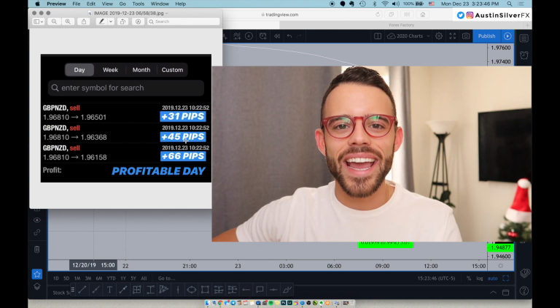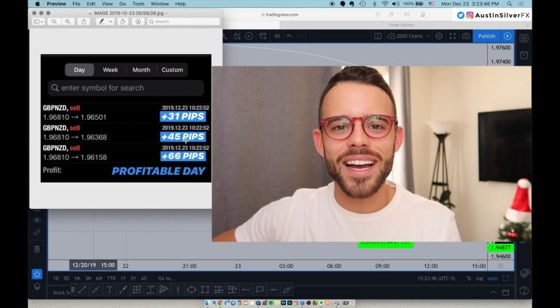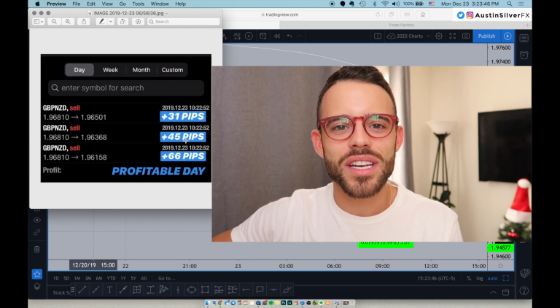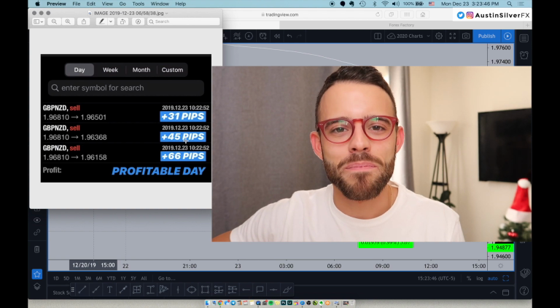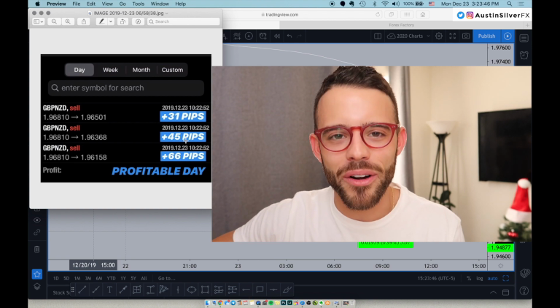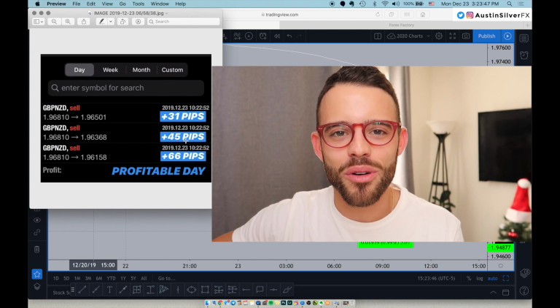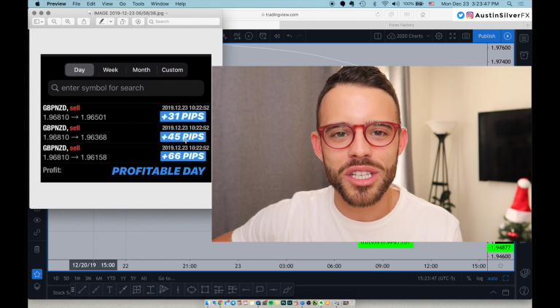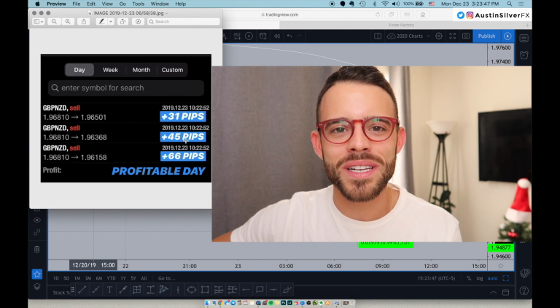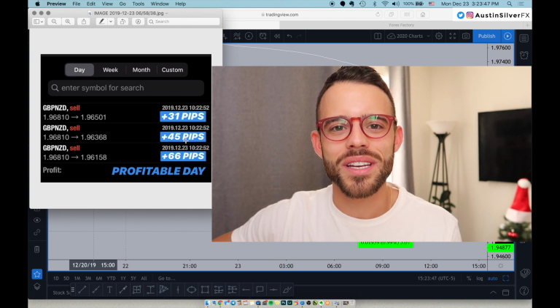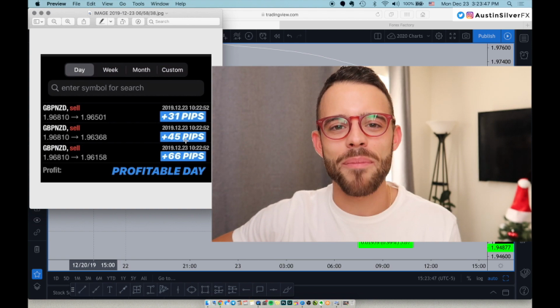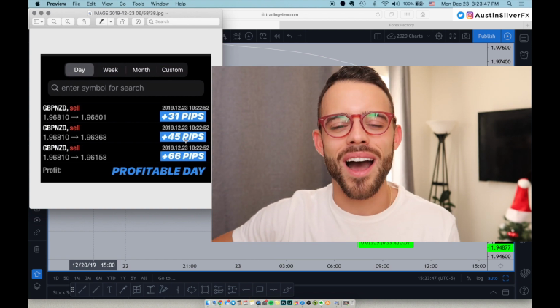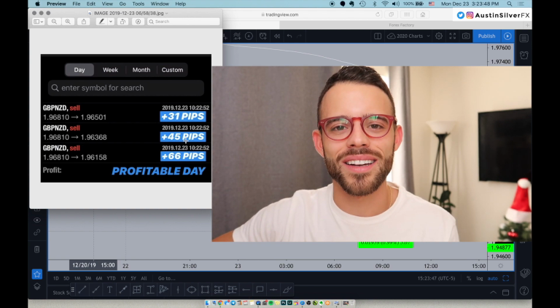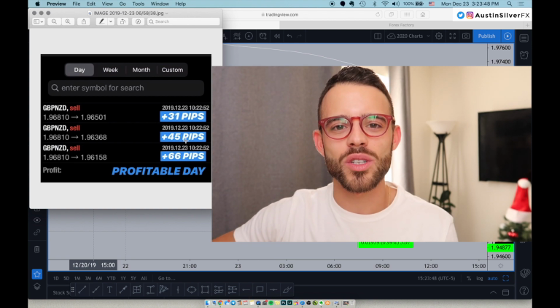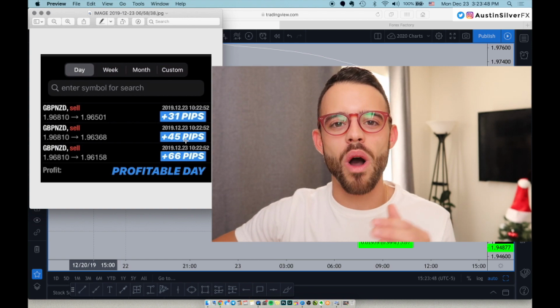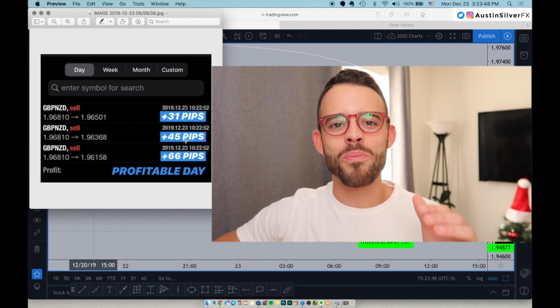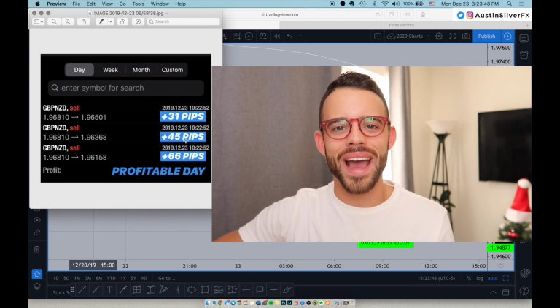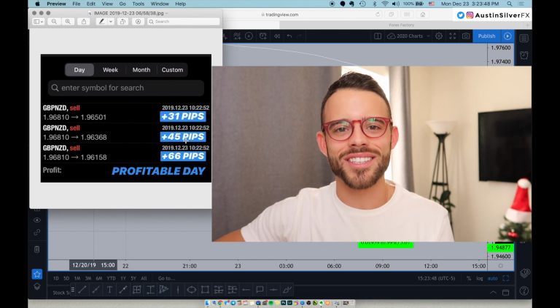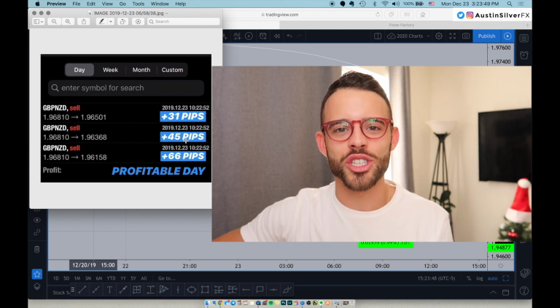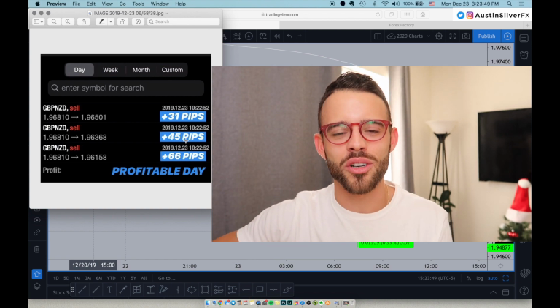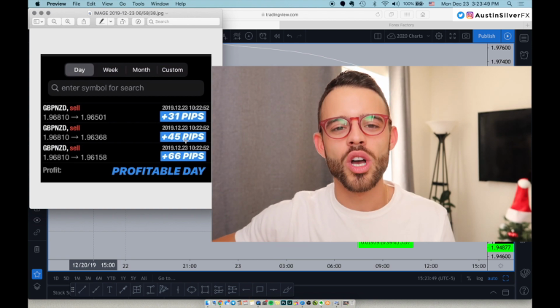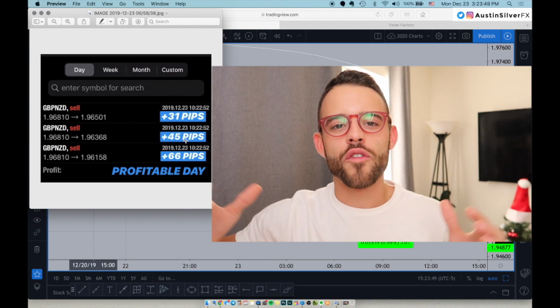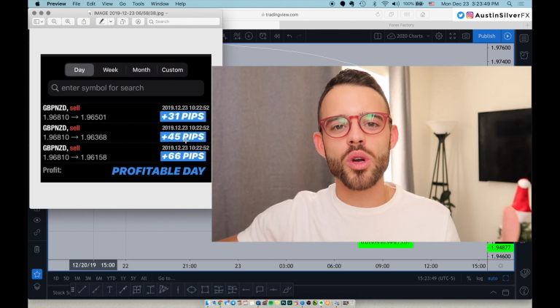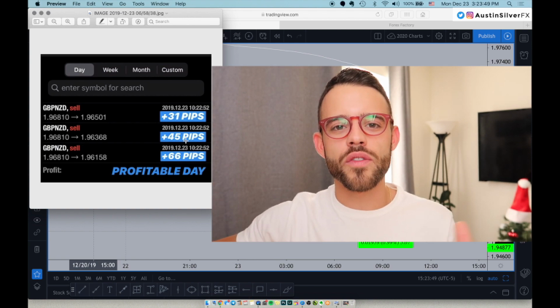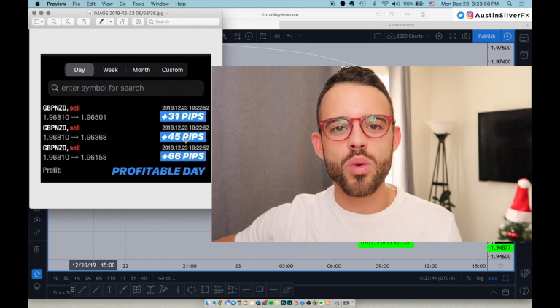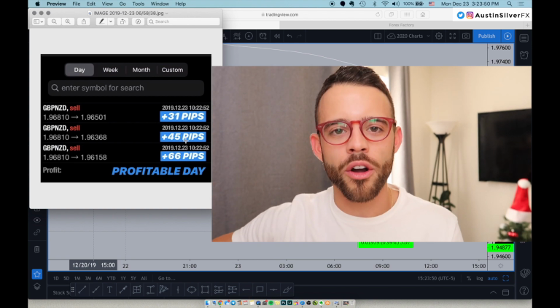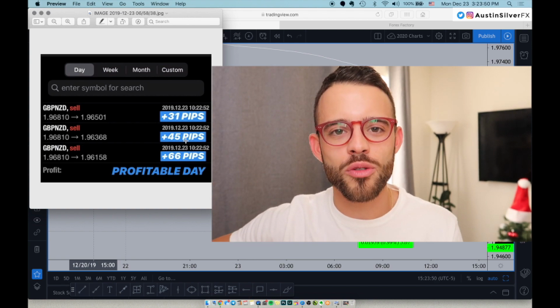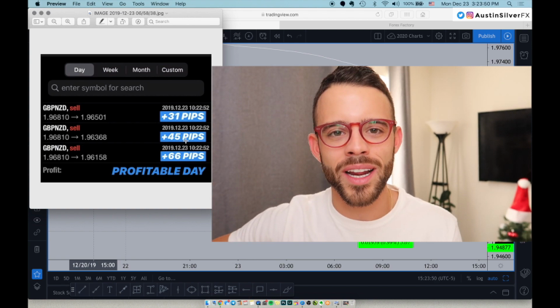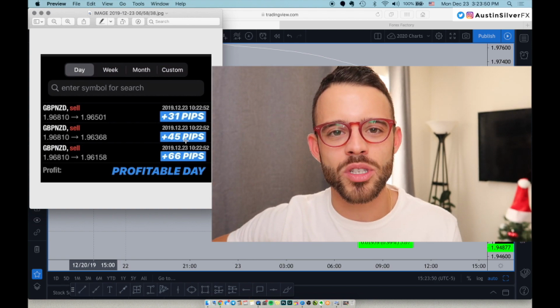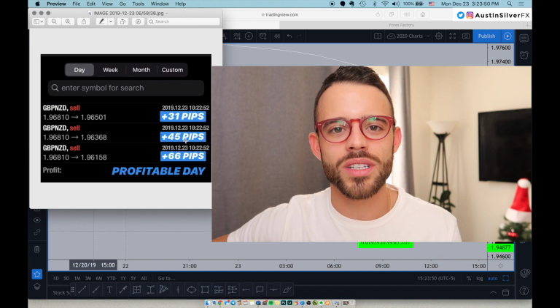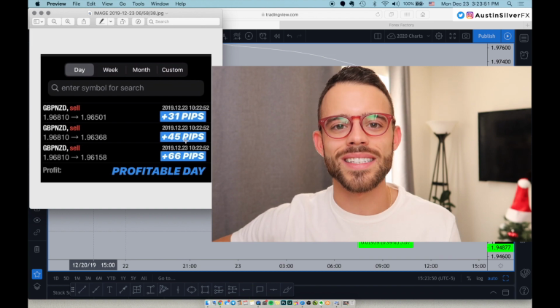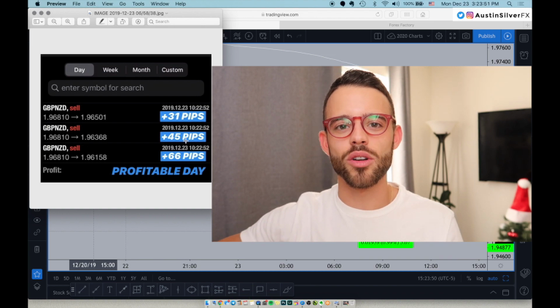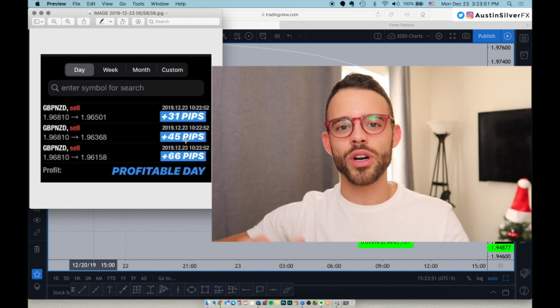Hey guys, Merry Christmas, Happy Holidays, welcome back to the channel. For those of you who are new, my name is Austin Silver.